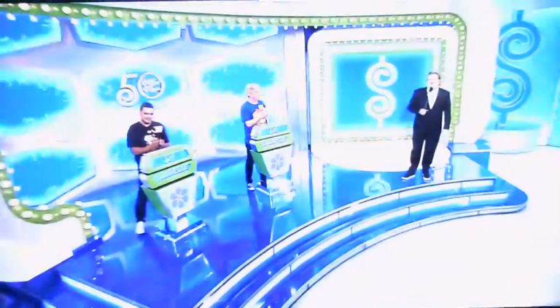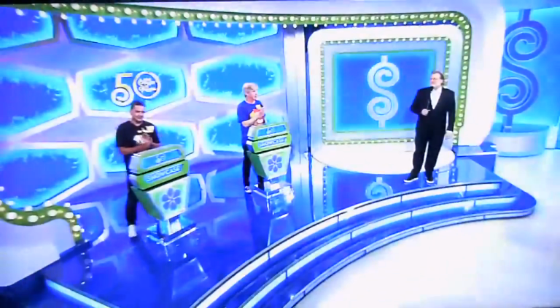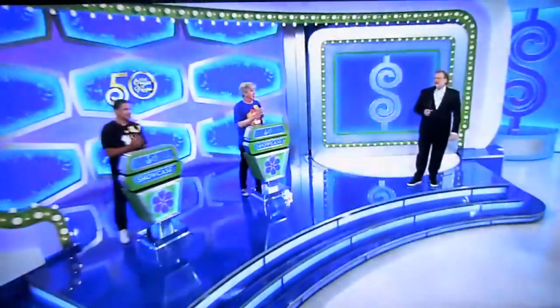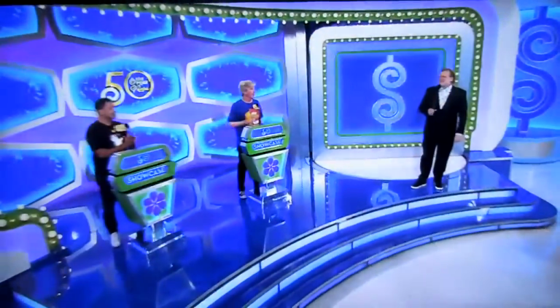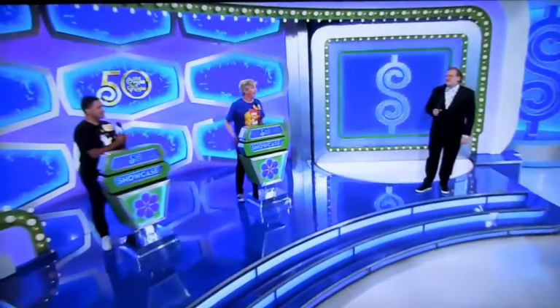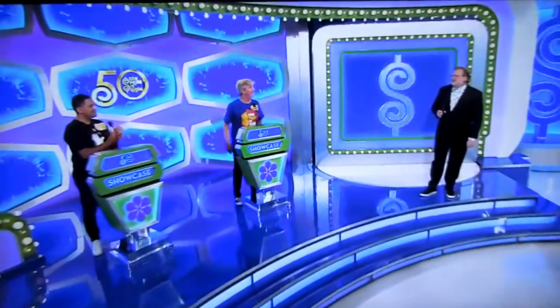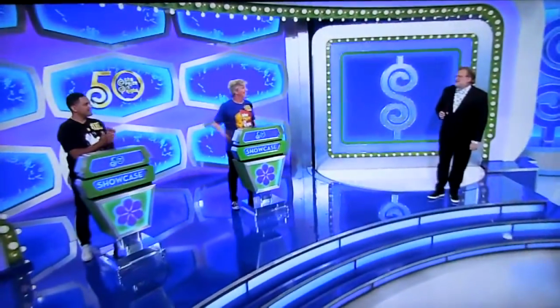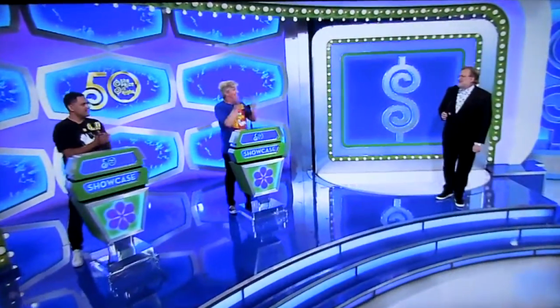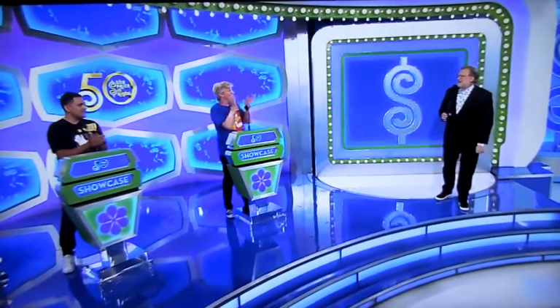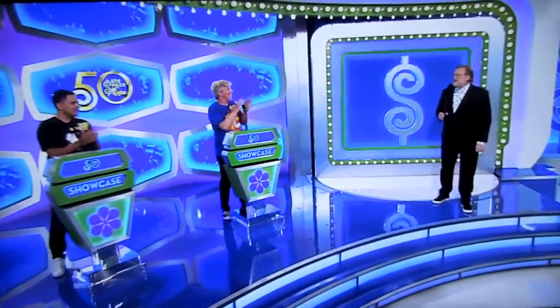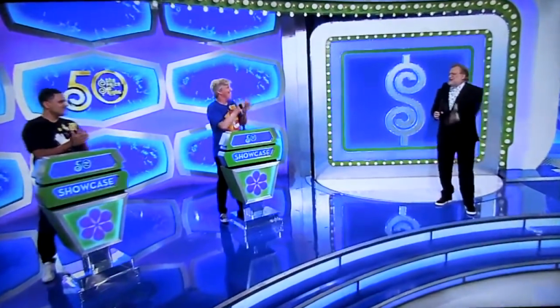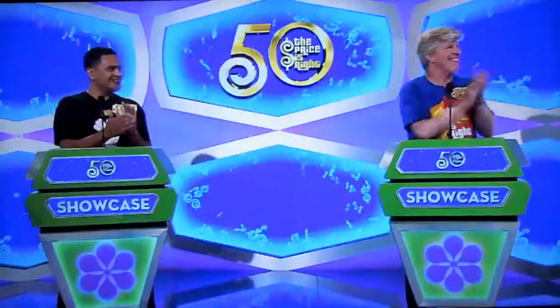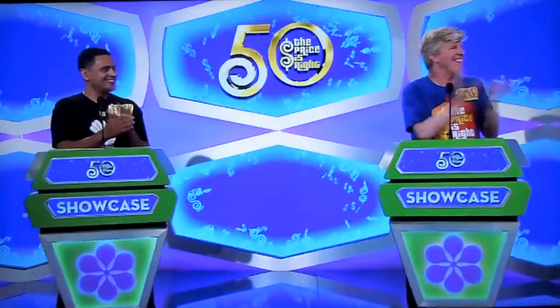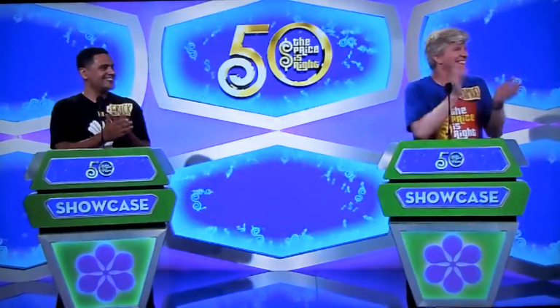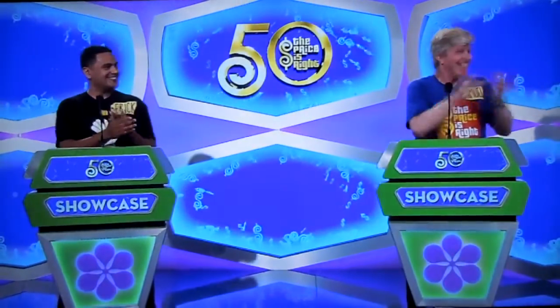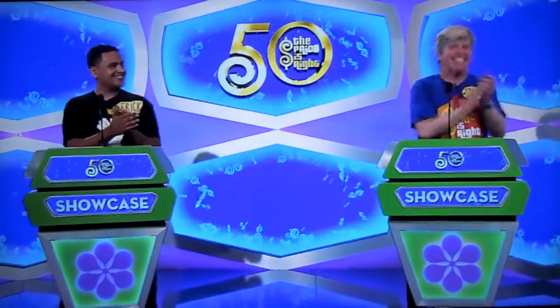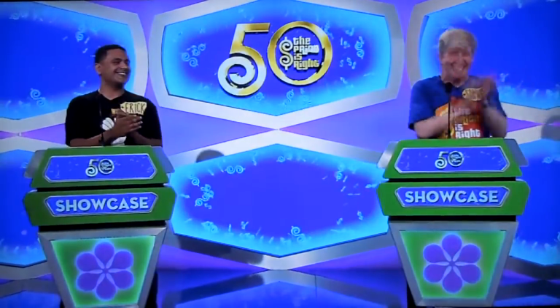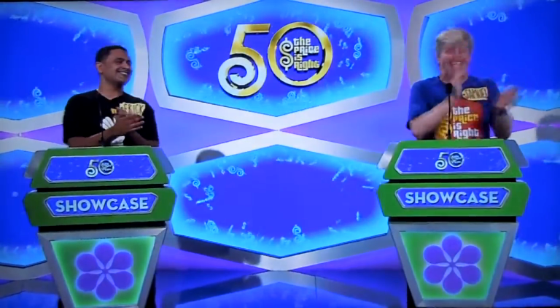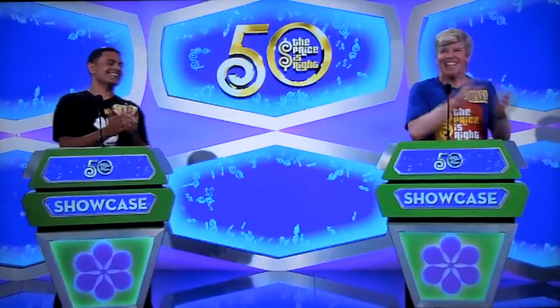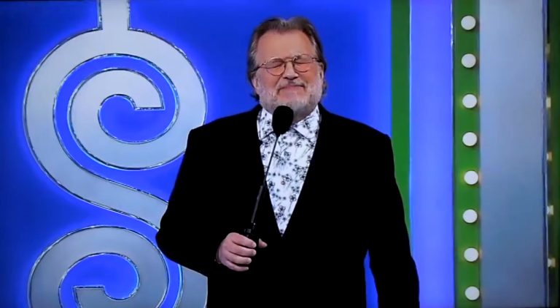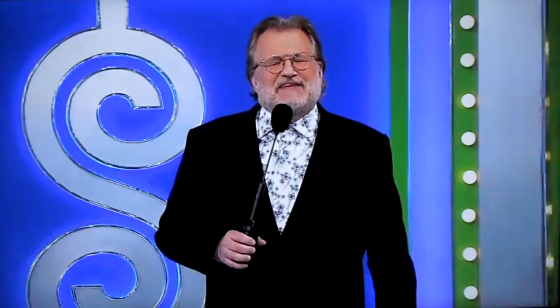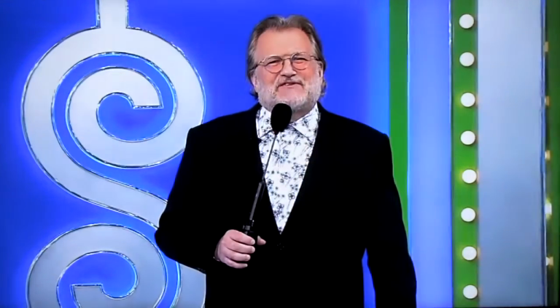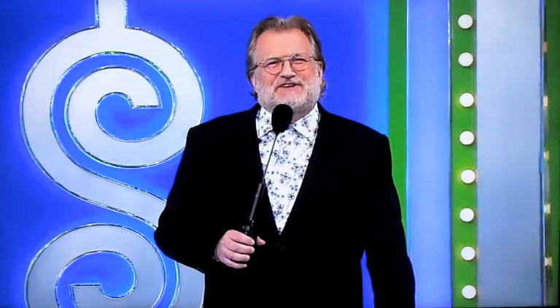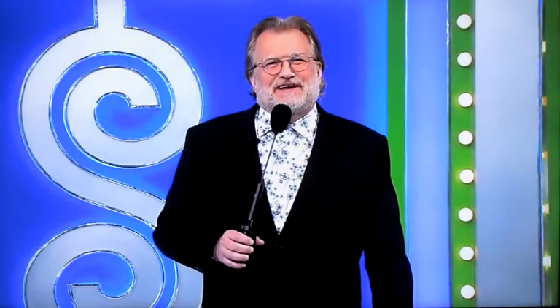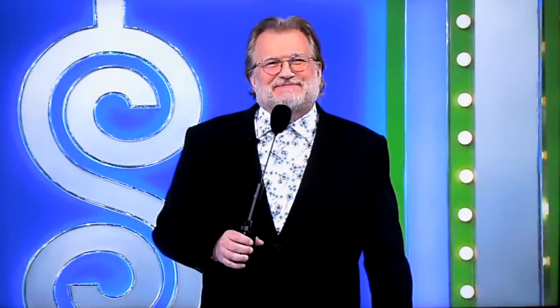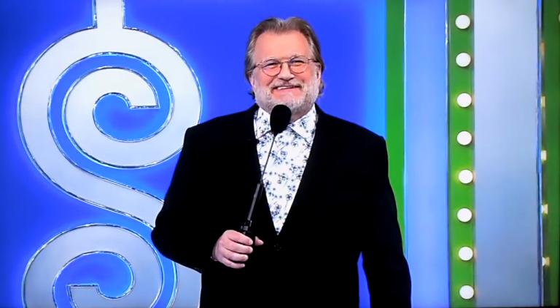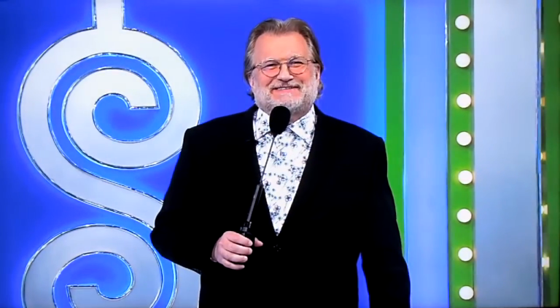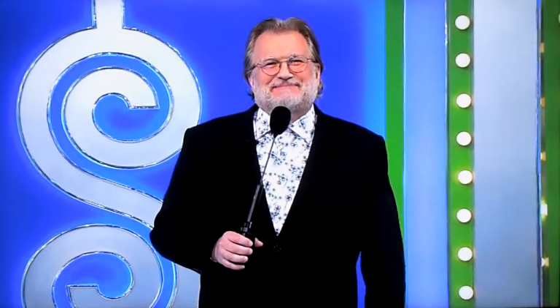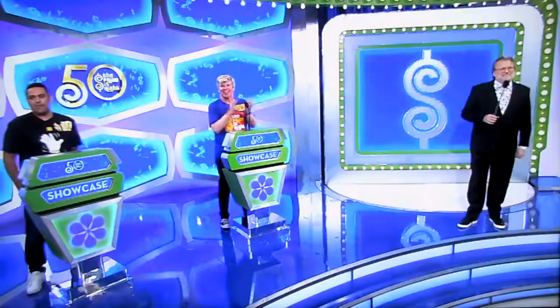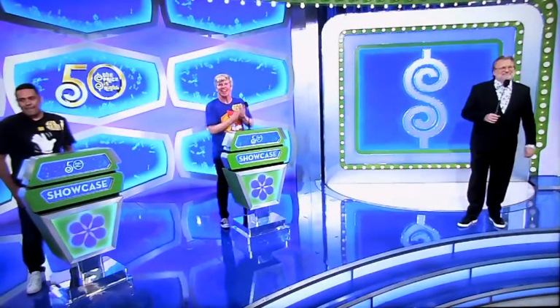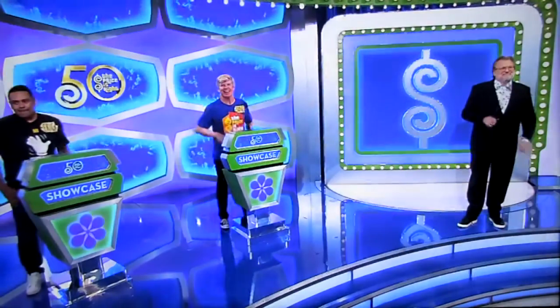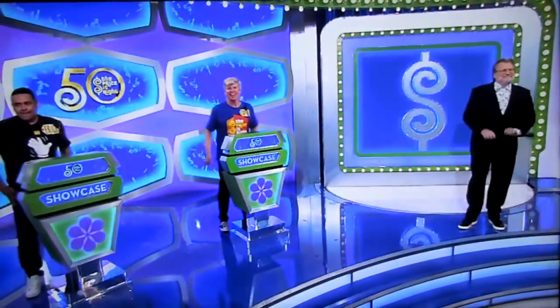Welcome back everybody! Eric, Samuel, welcome to the Showcase Round! George, how about that first Showcase, please? You got it, Drew!